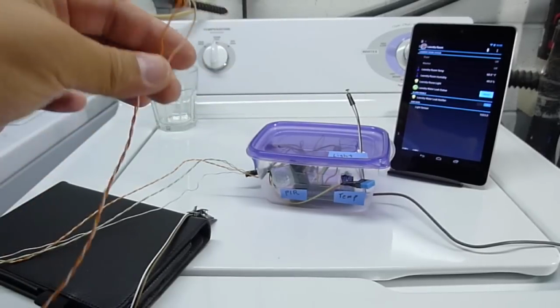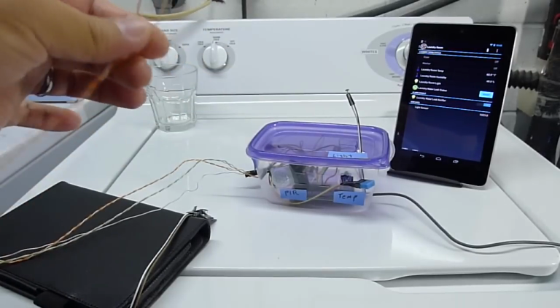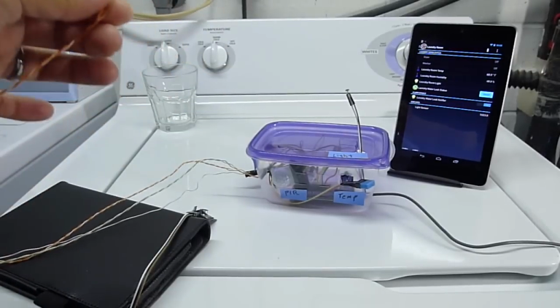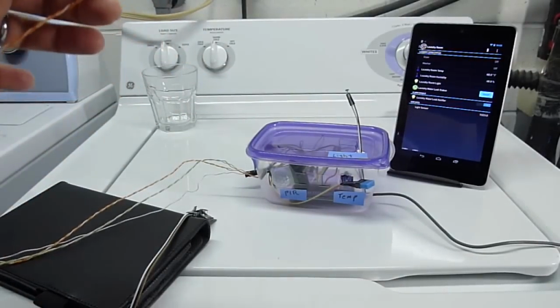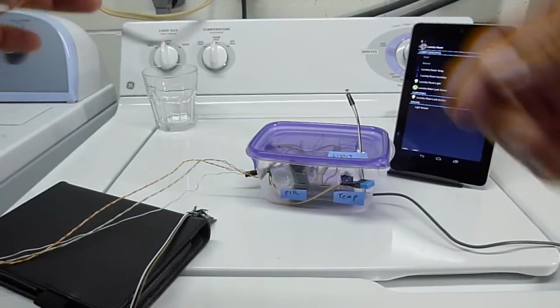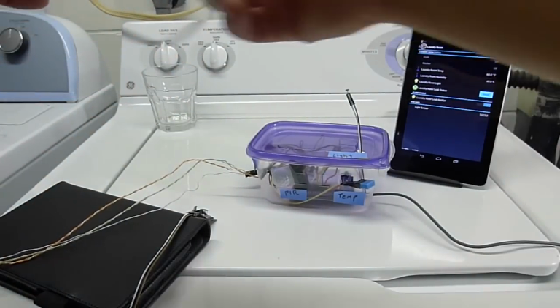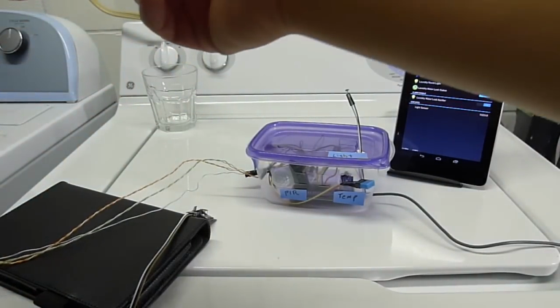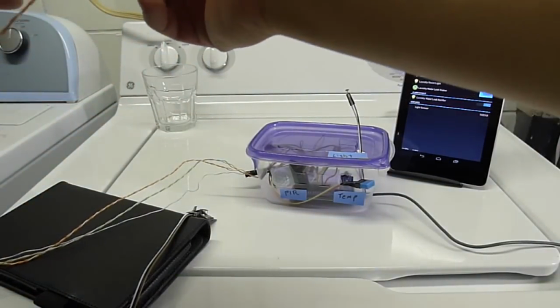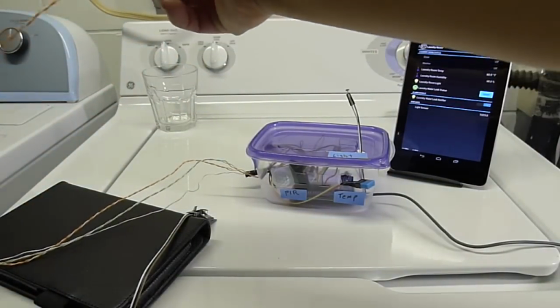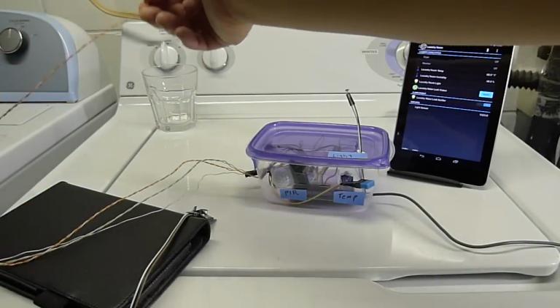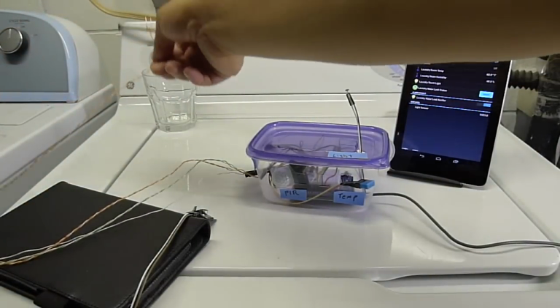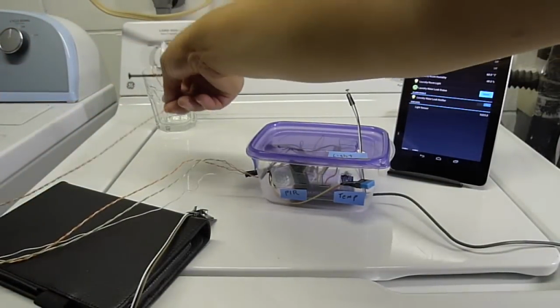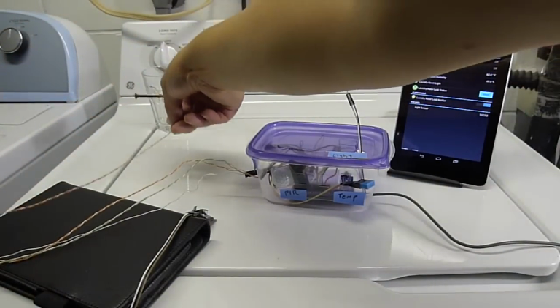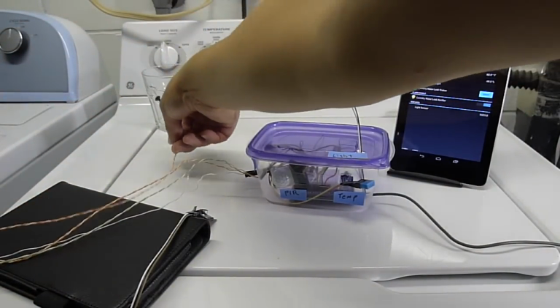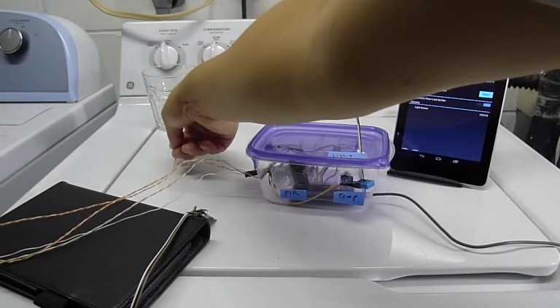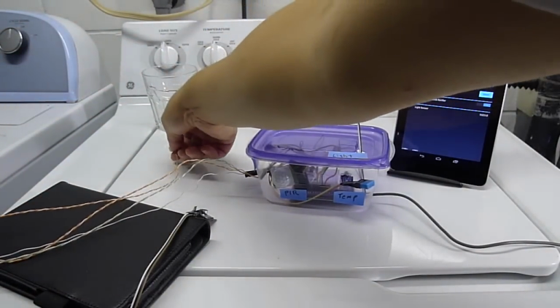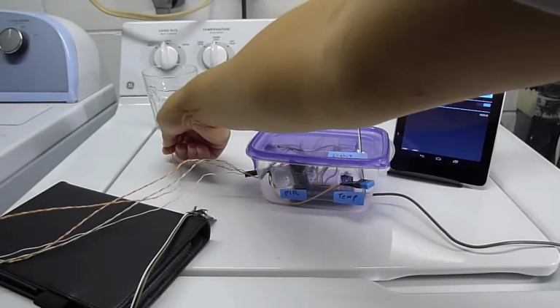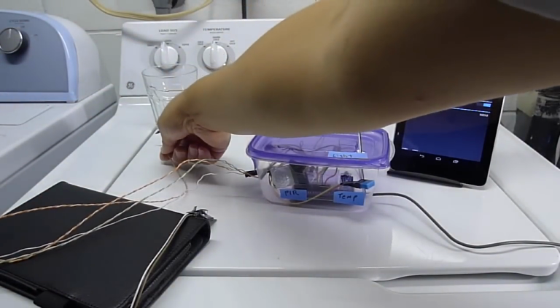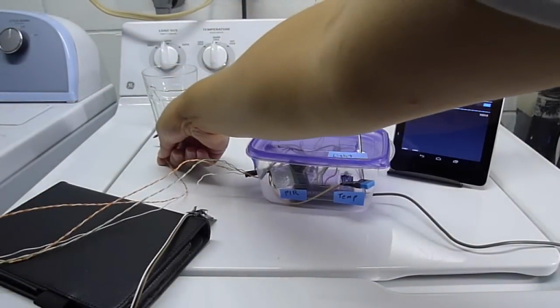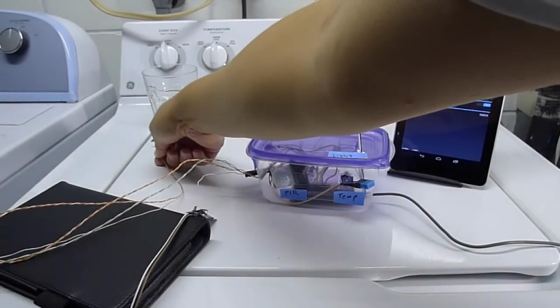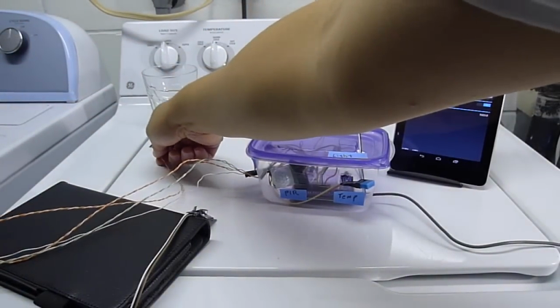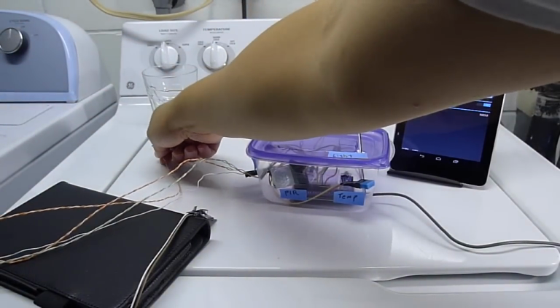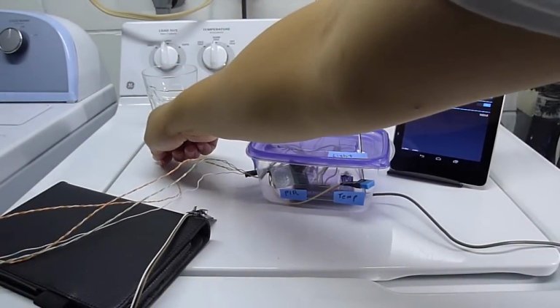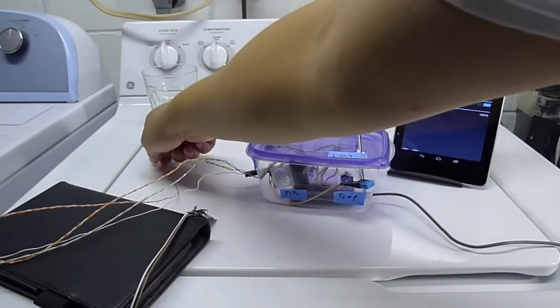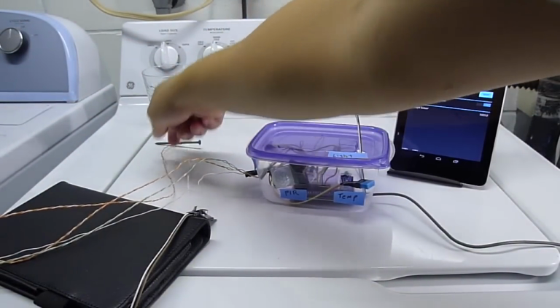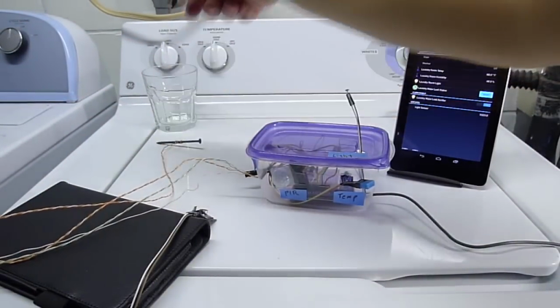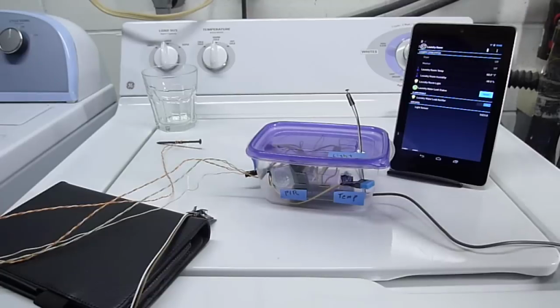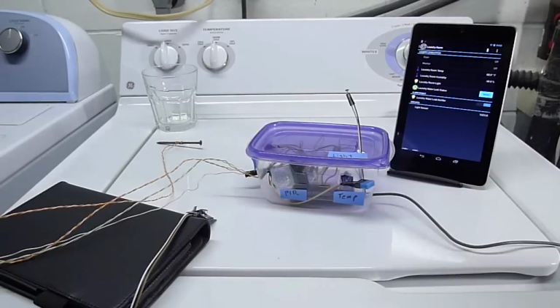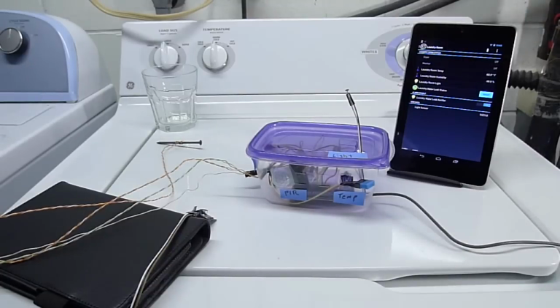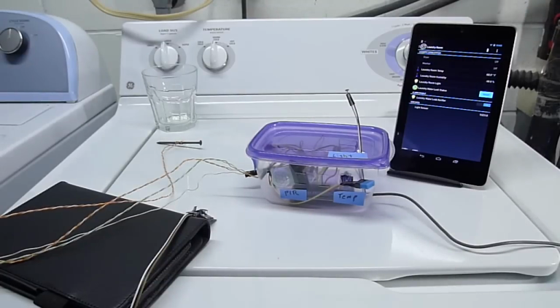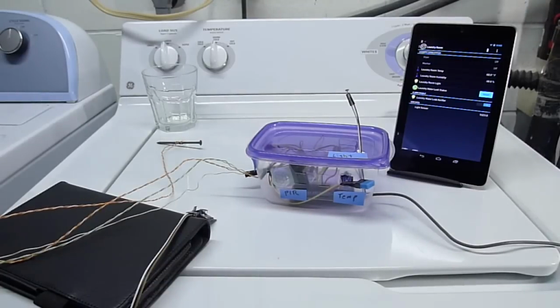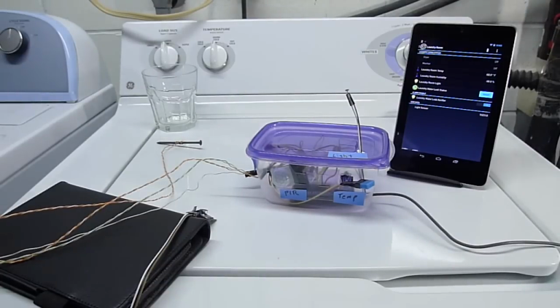So an email will be sent off and there will be an audible alarm when water is detected.